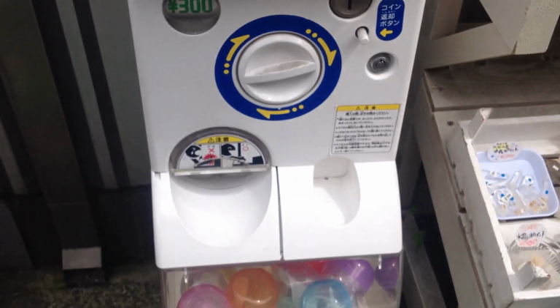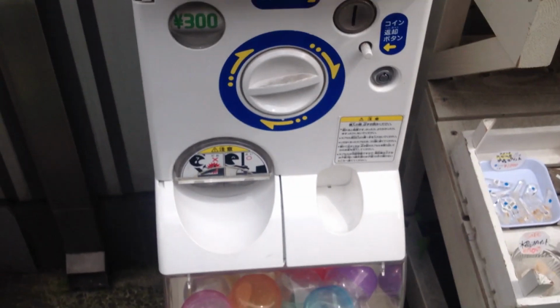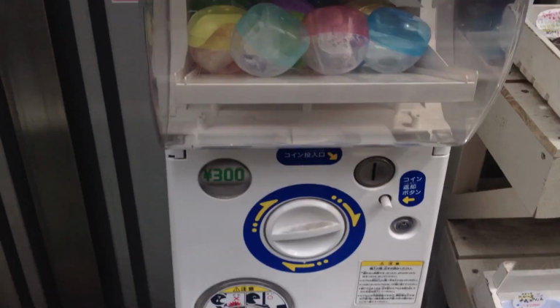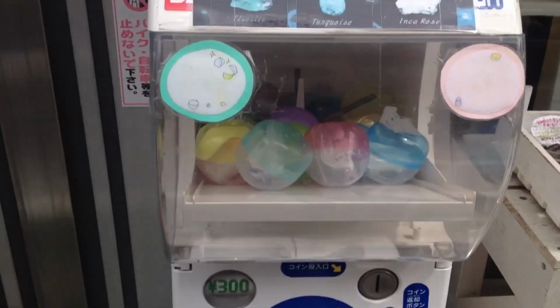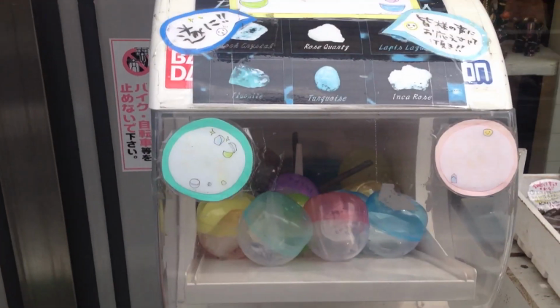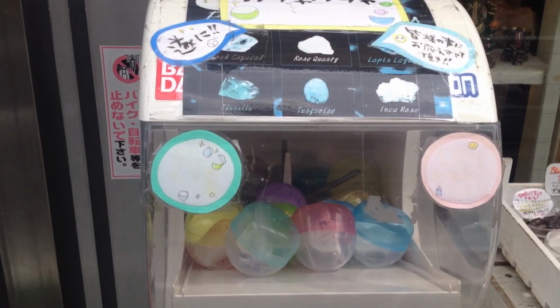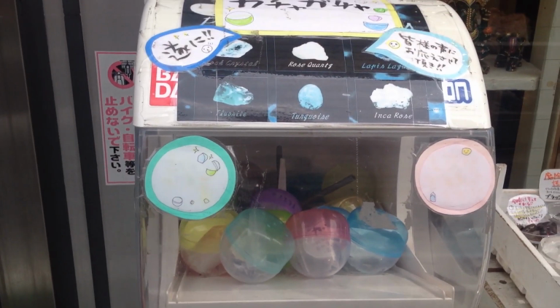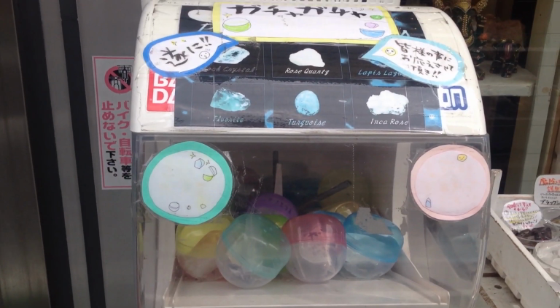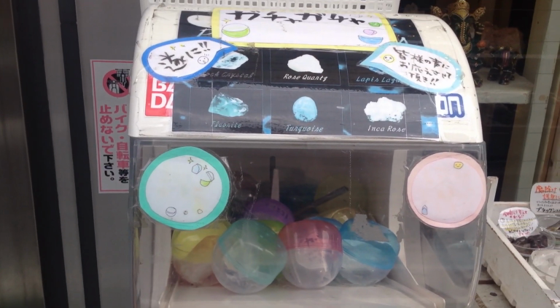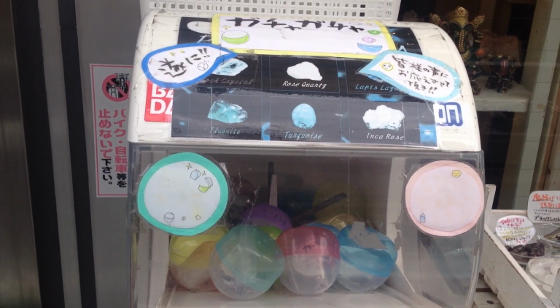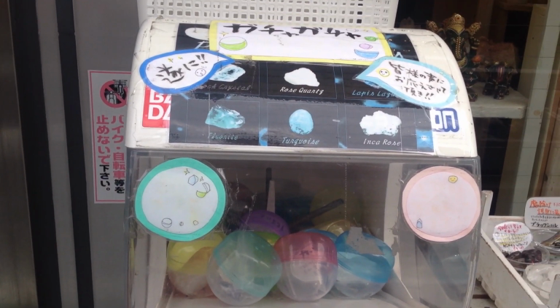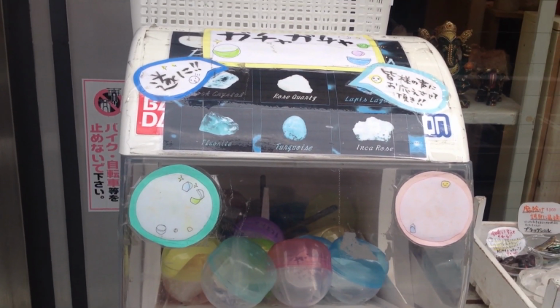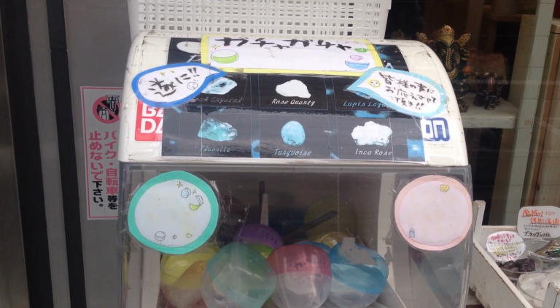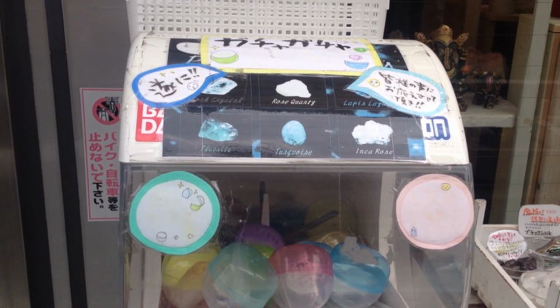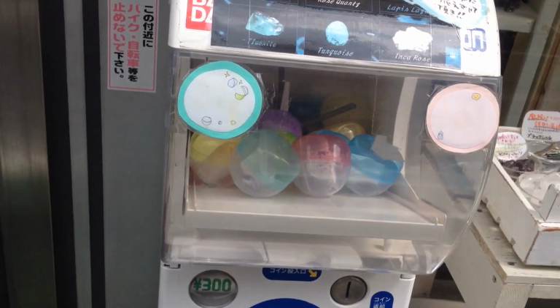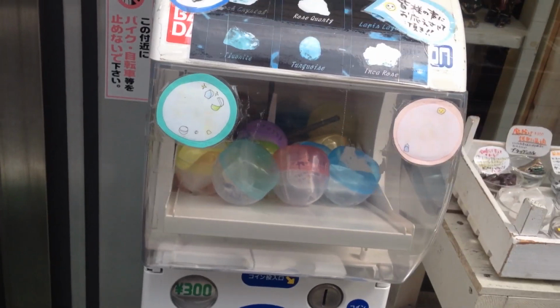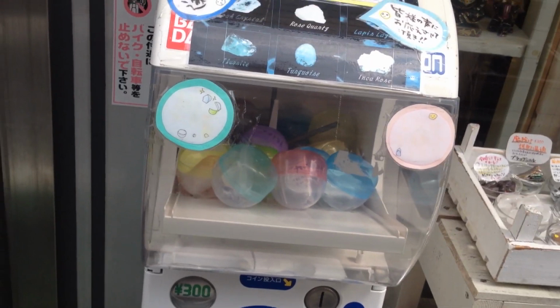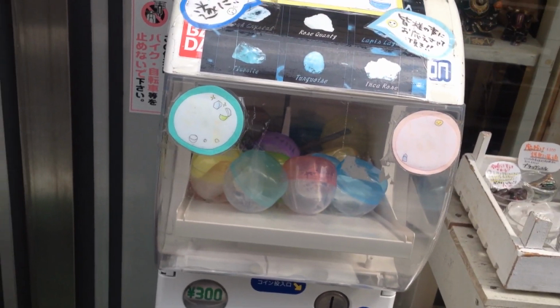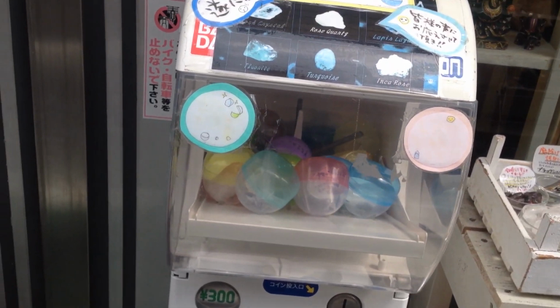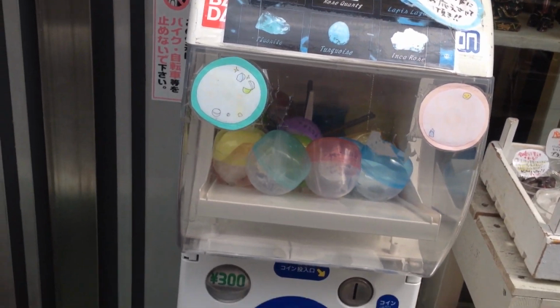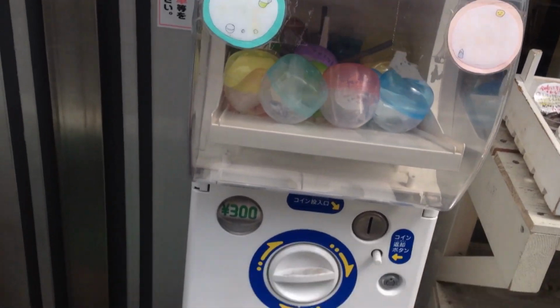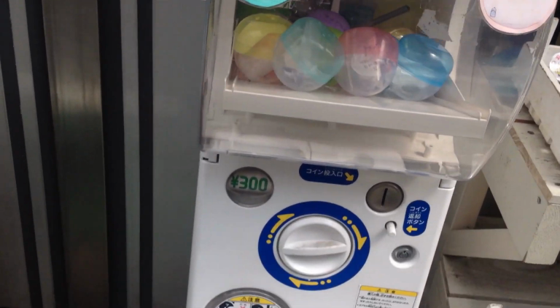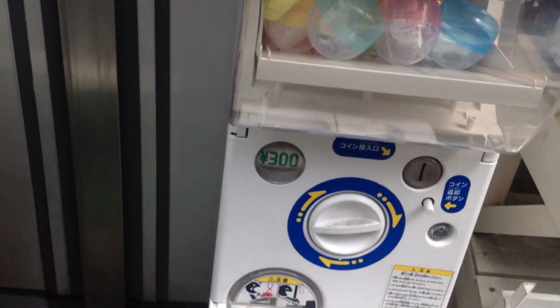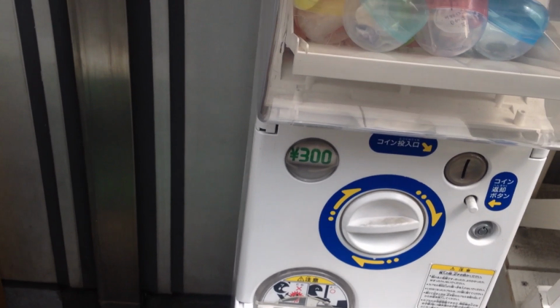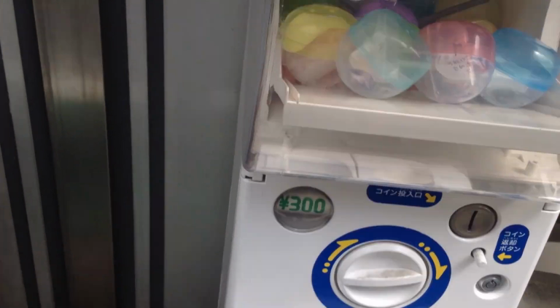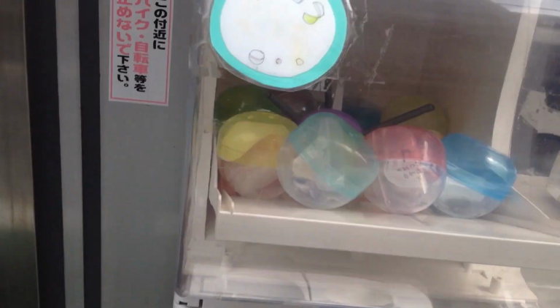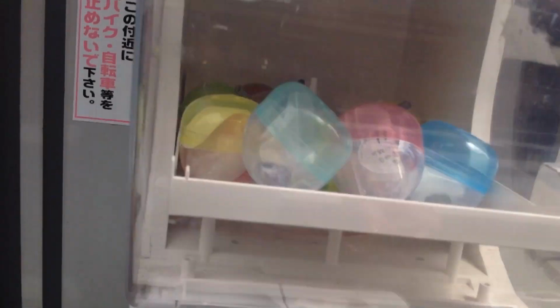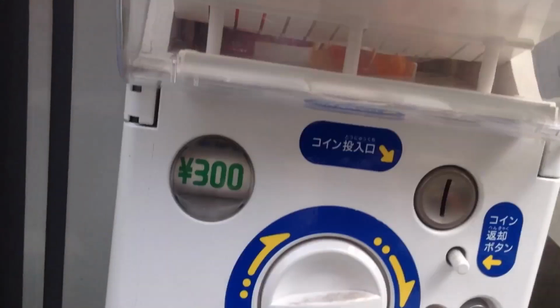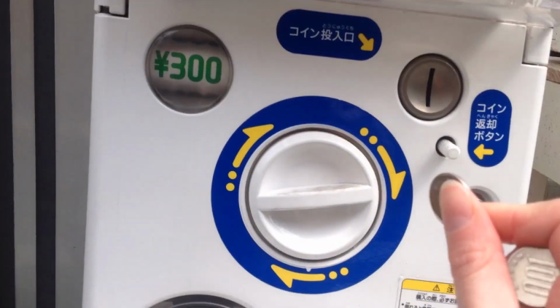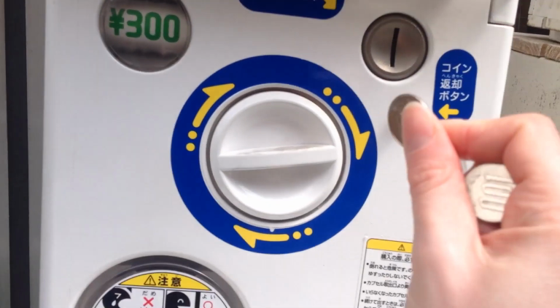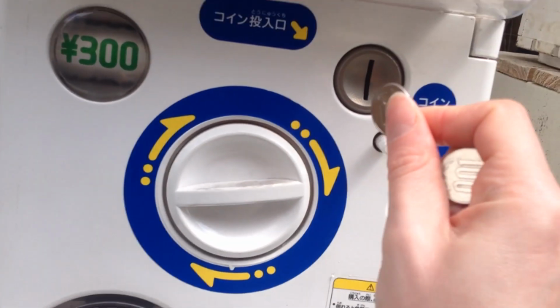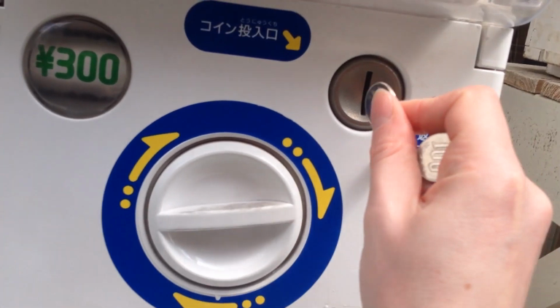I'm gonna give it a go because I know a certain sibling of mine that would love something like this. Let's give this gachapon a try!